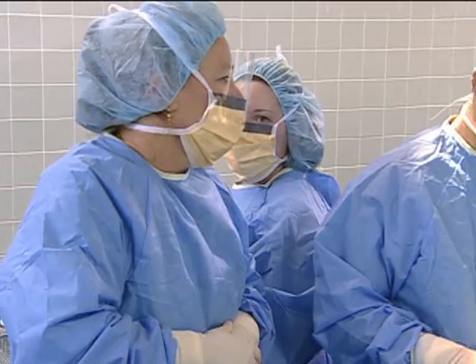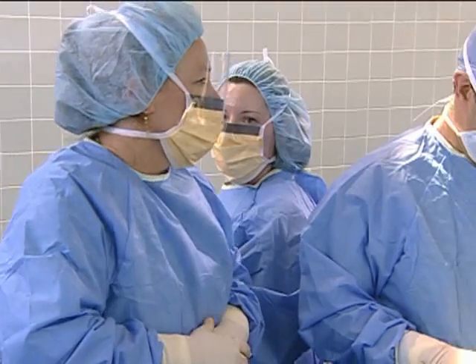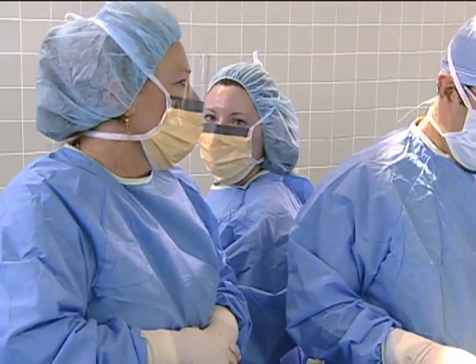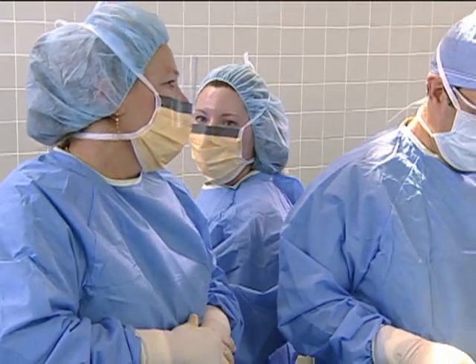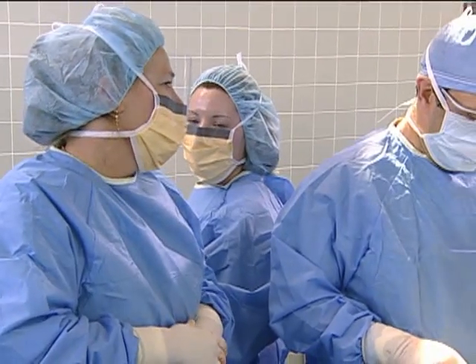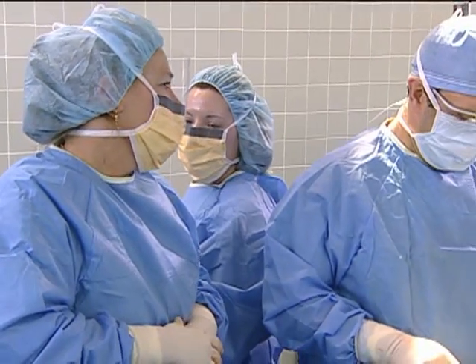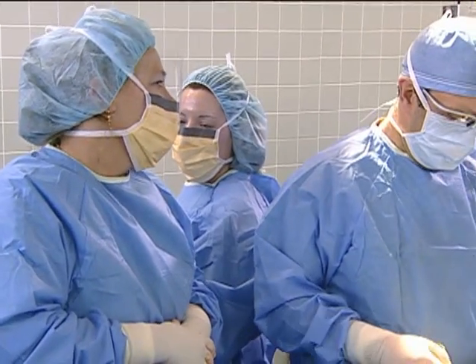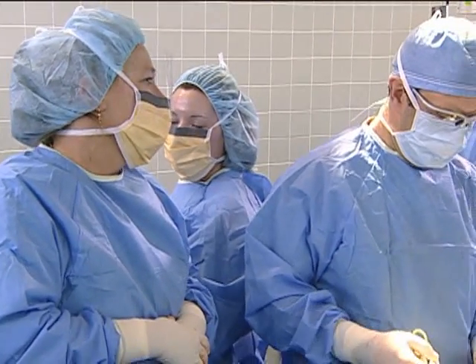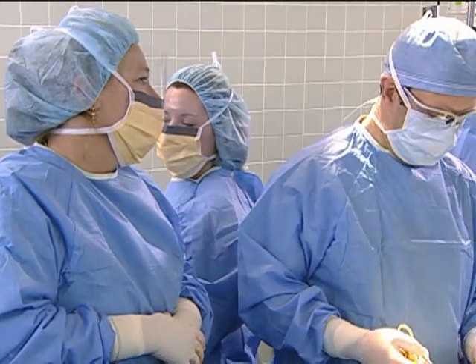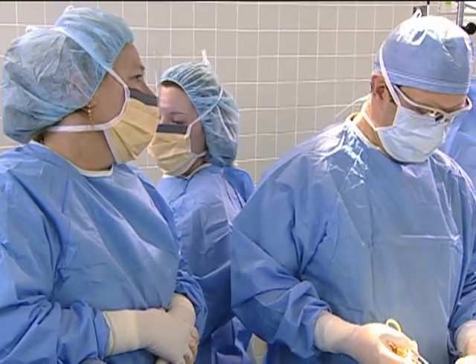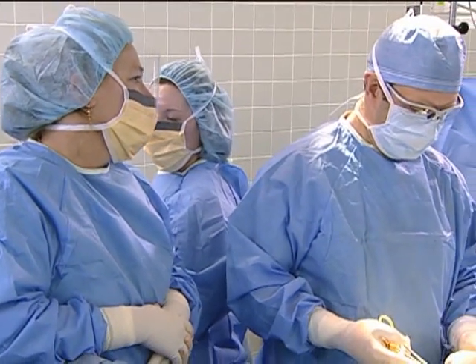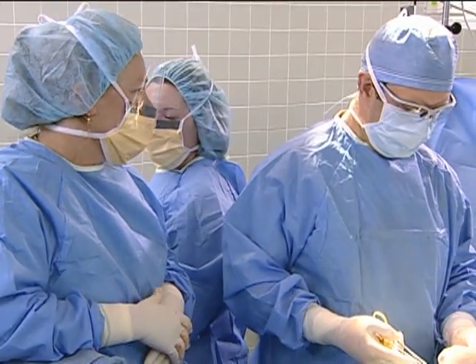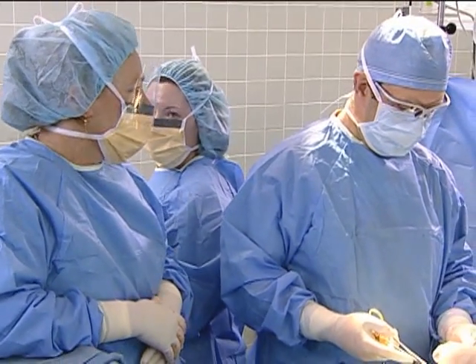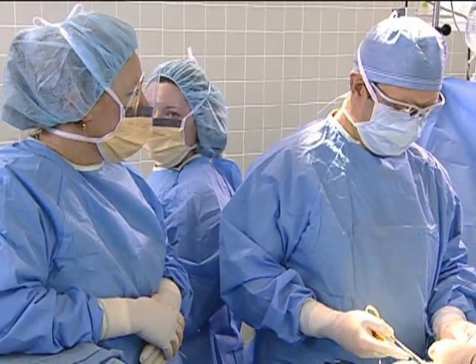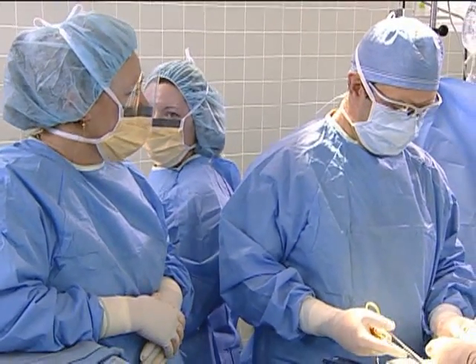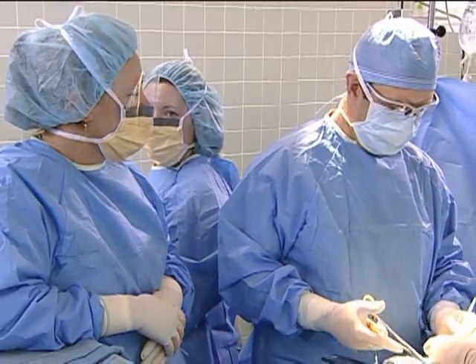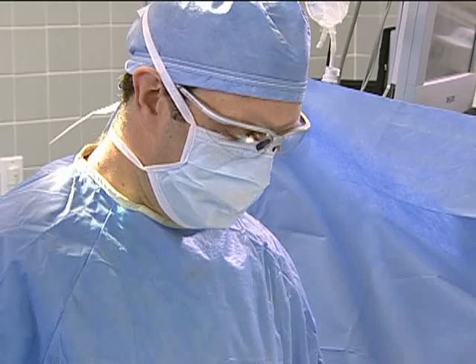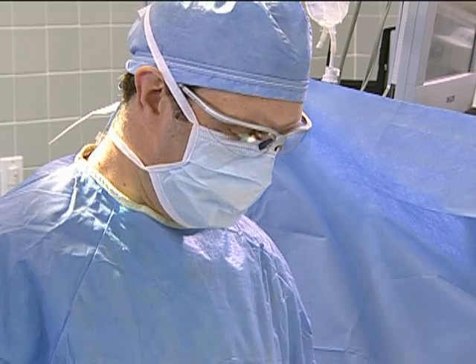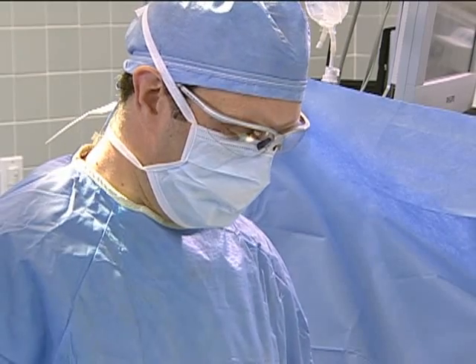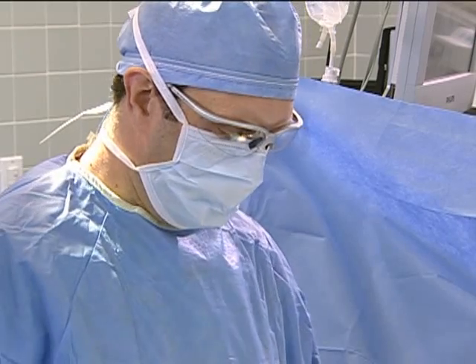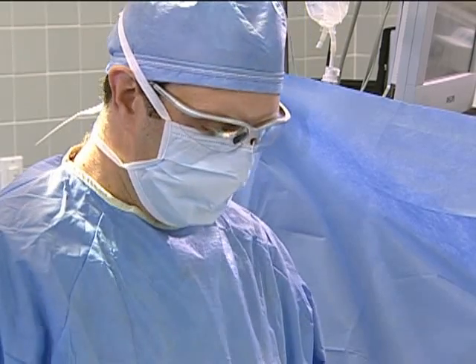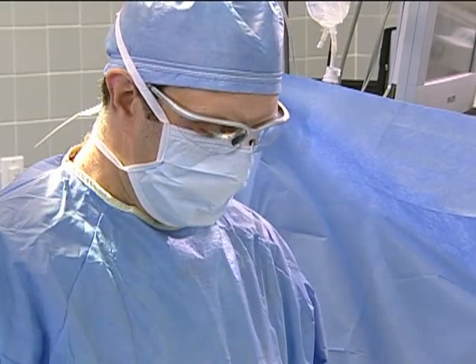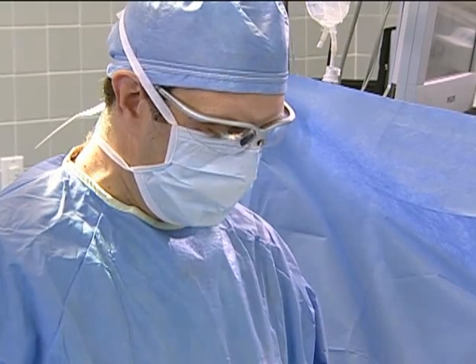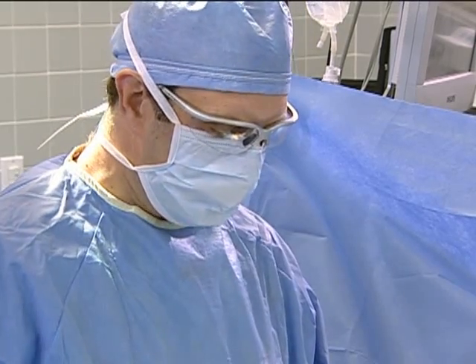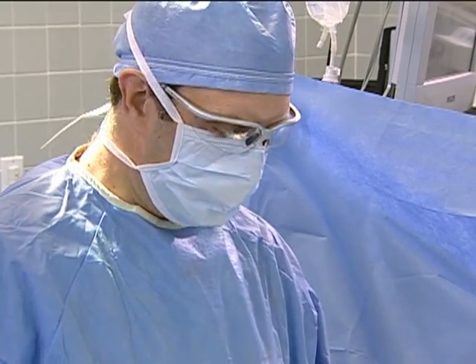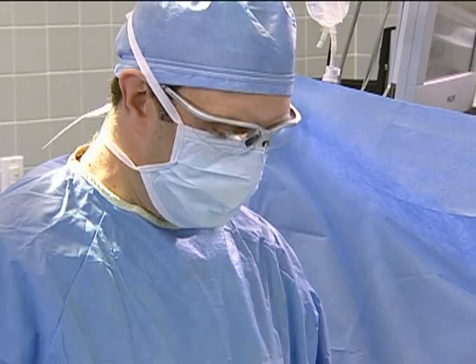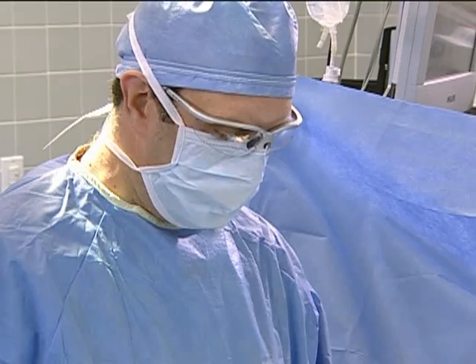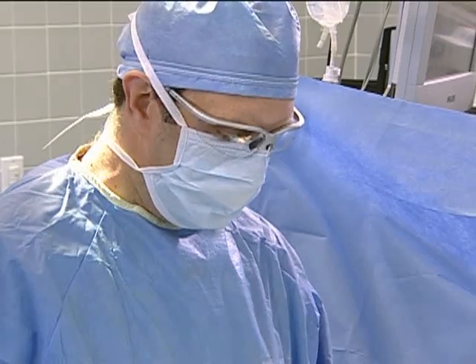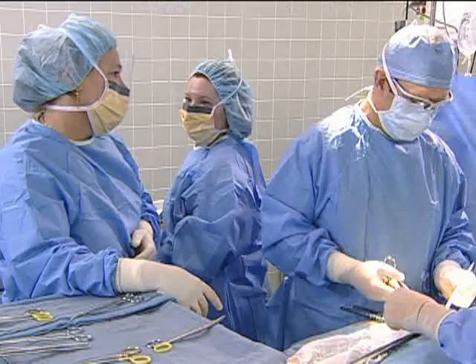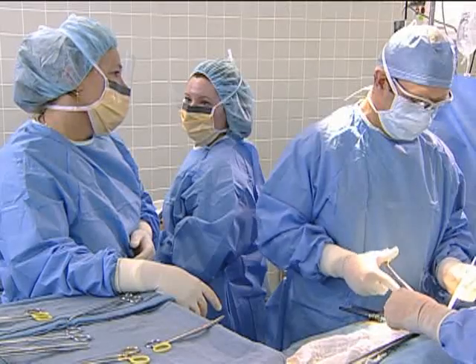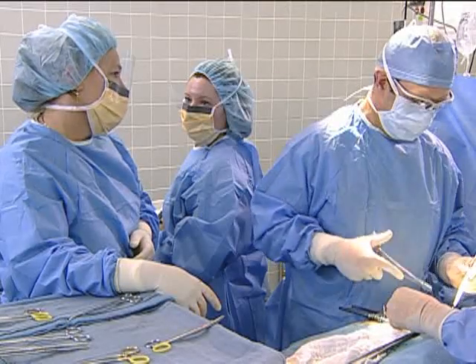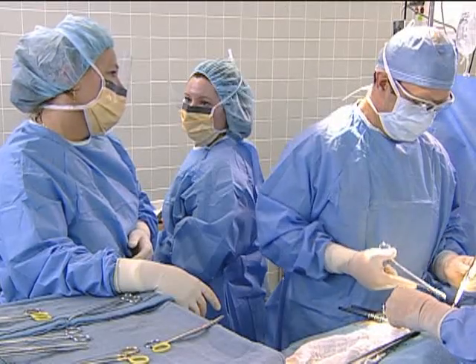Dr. Berger, Amy is here to relieve me. Is this a good time for us to switch? Hi, Amy. Sure, go ahead. Amy, let's do our count.